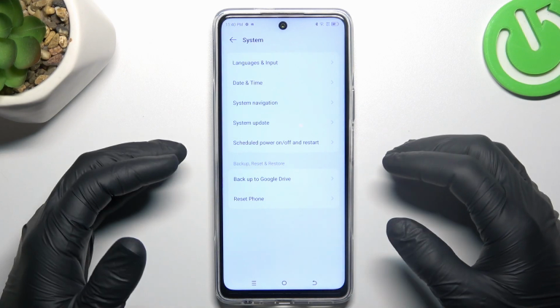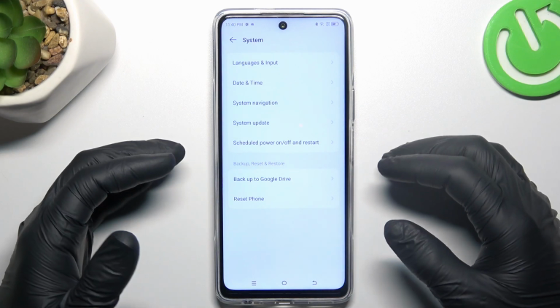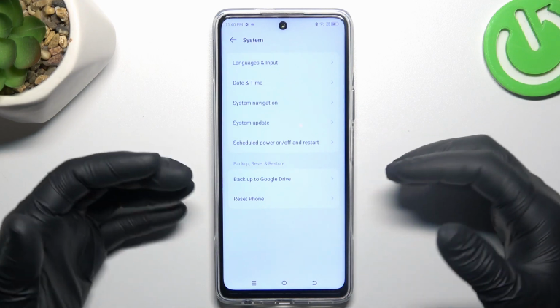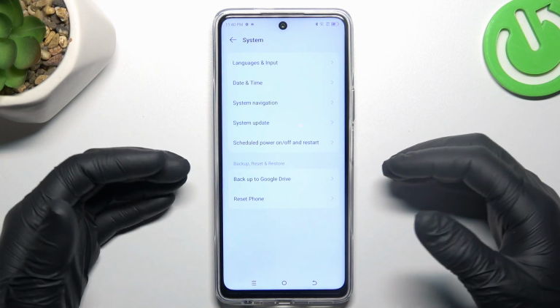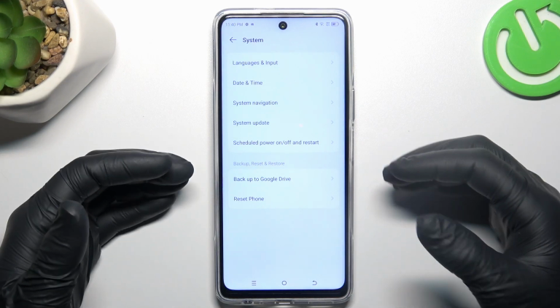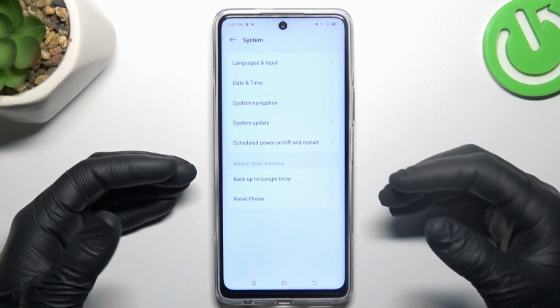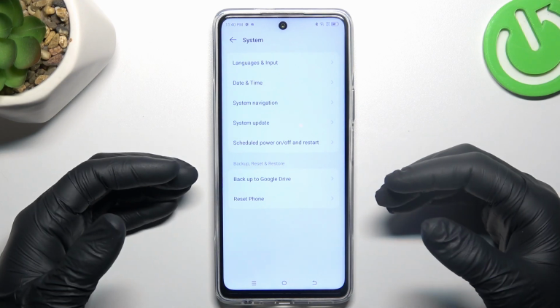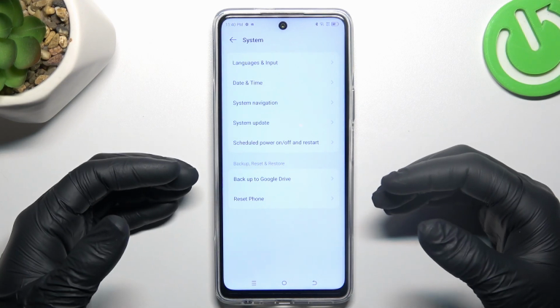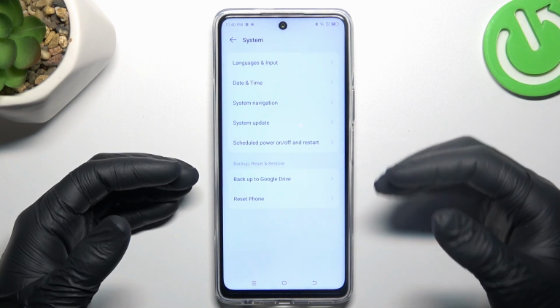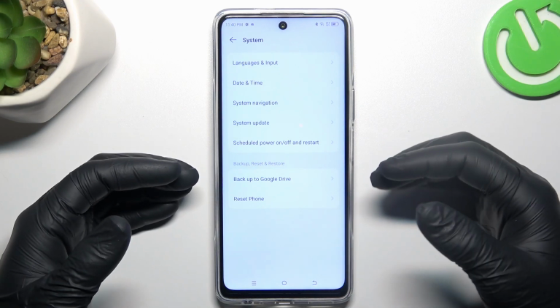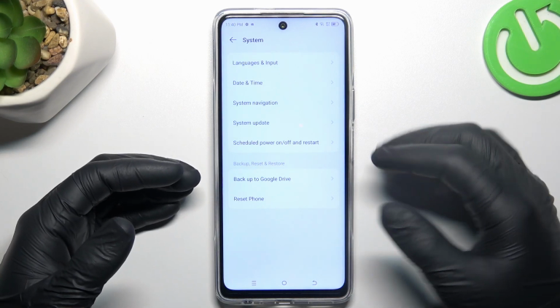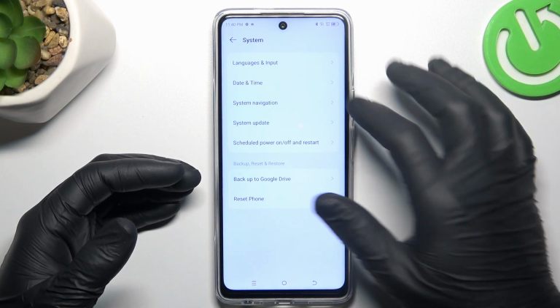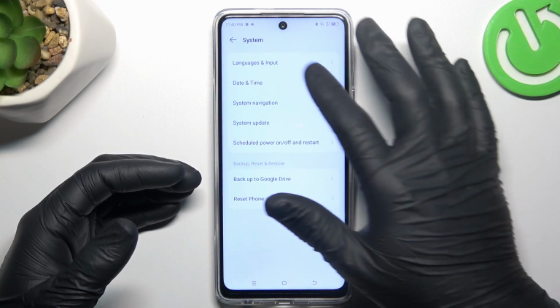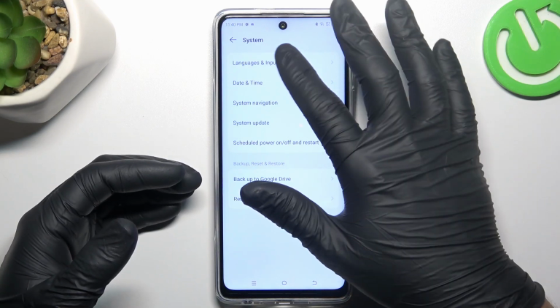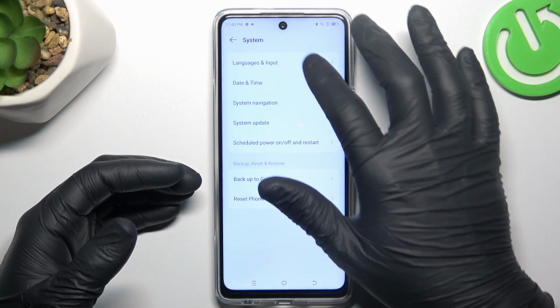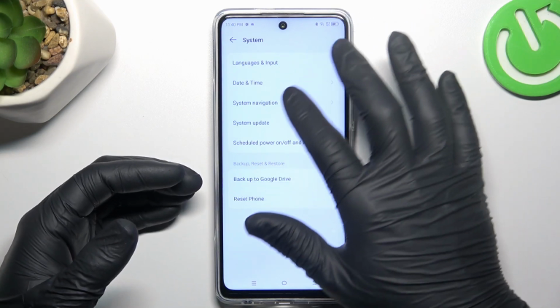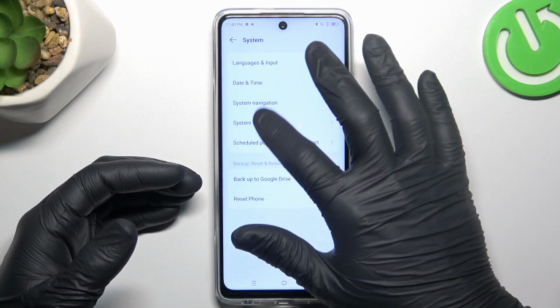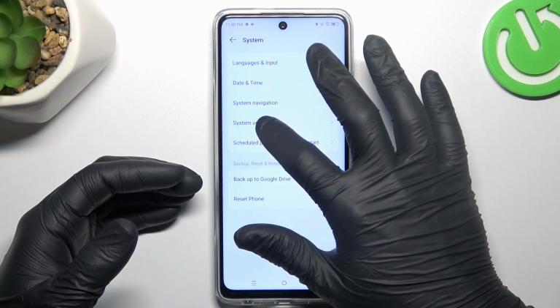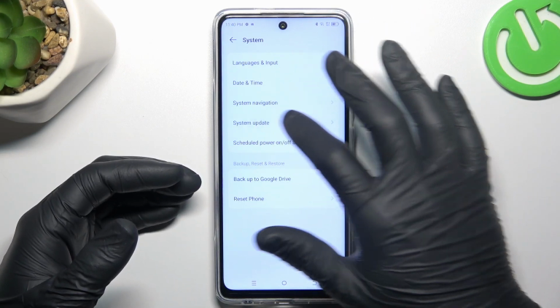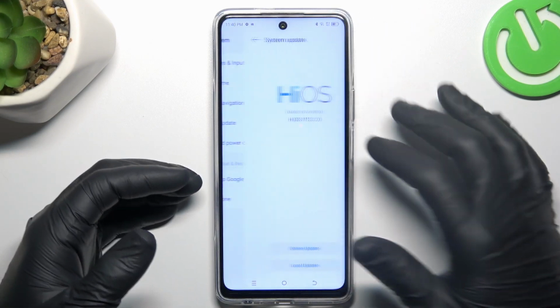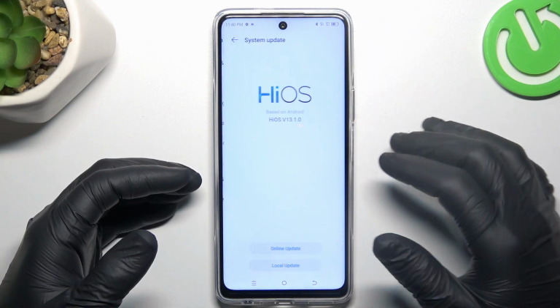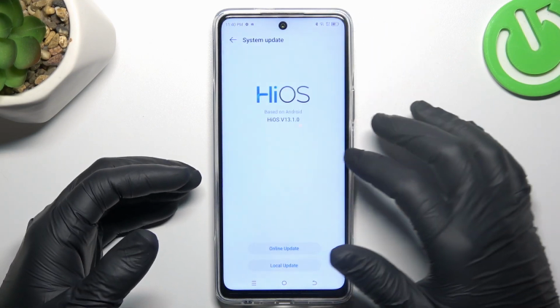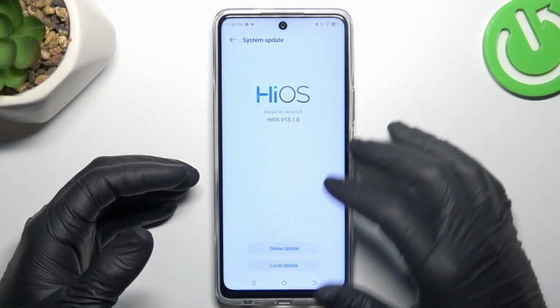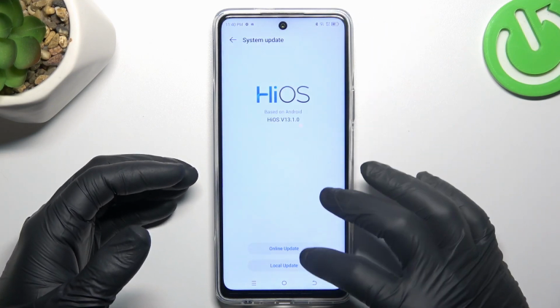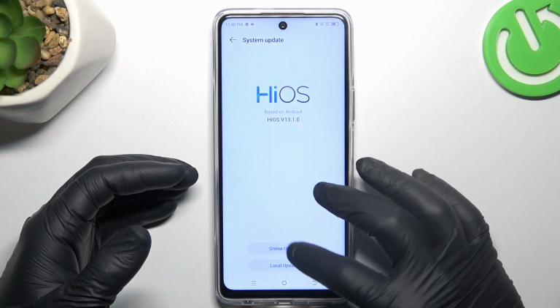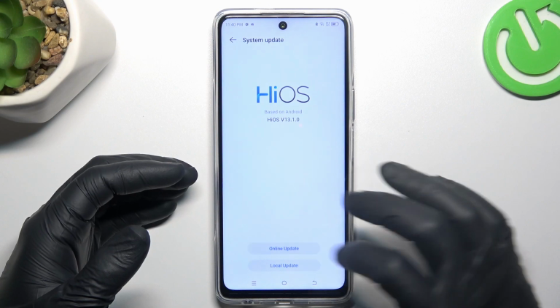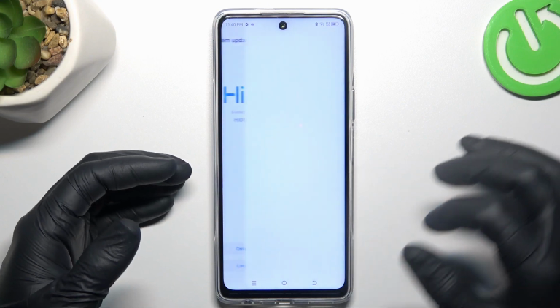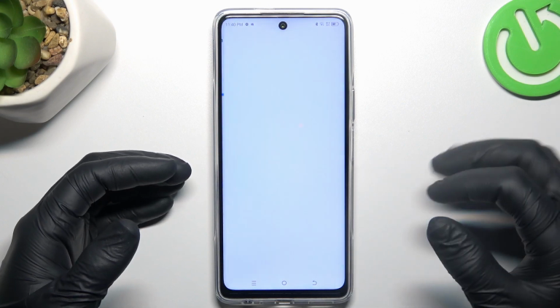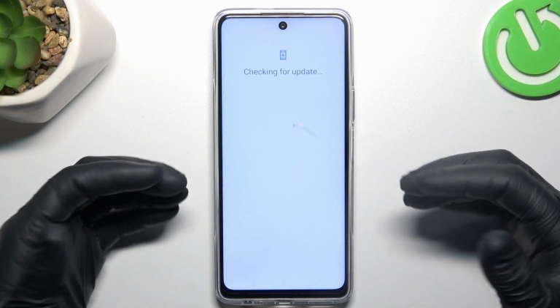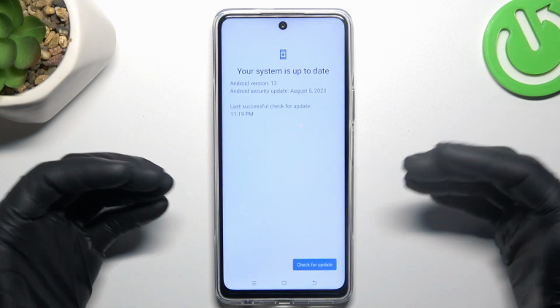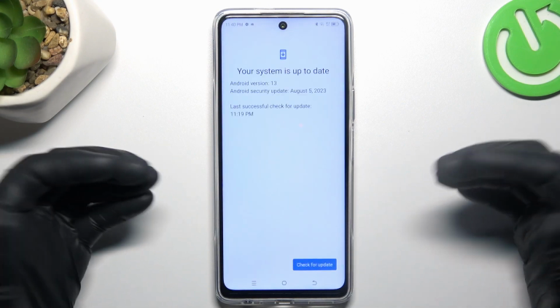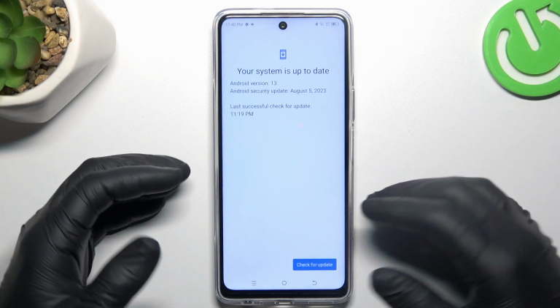In the last step, try to update your system. Go to system, then go to update, and if you have any updates, just install them.